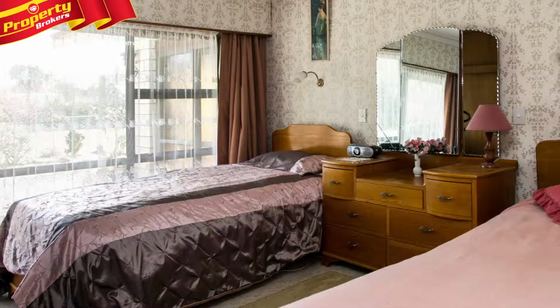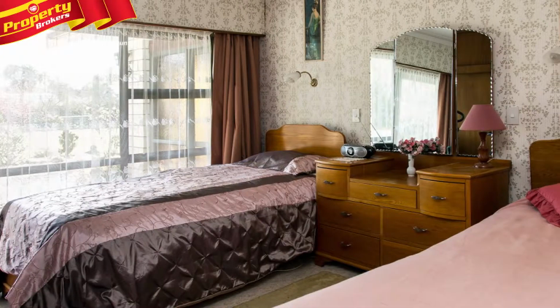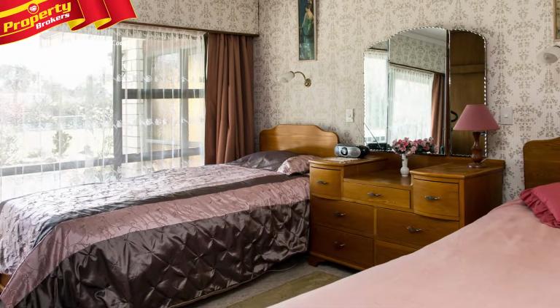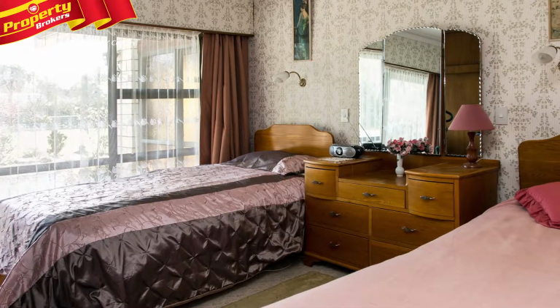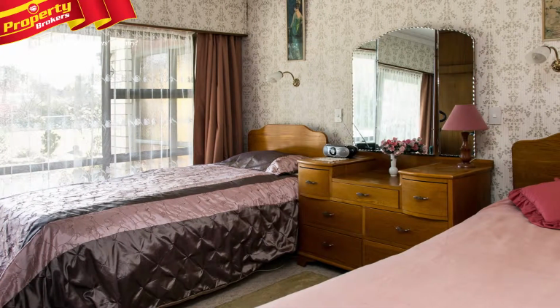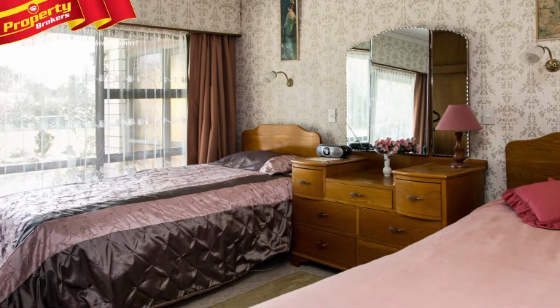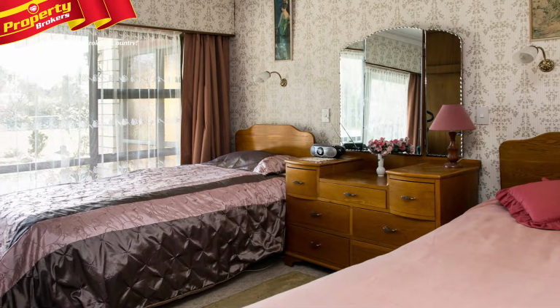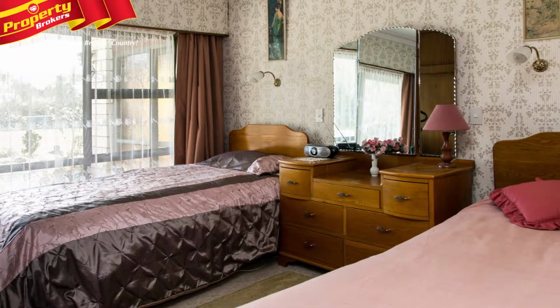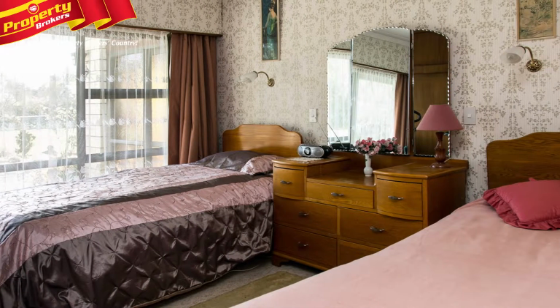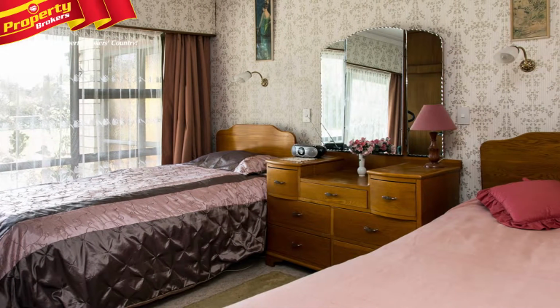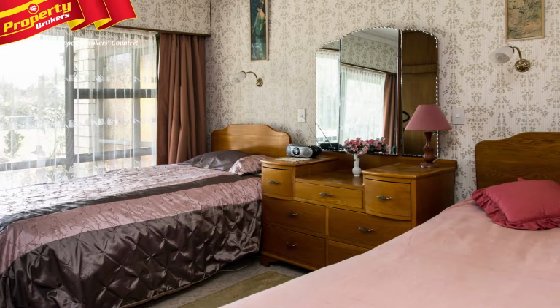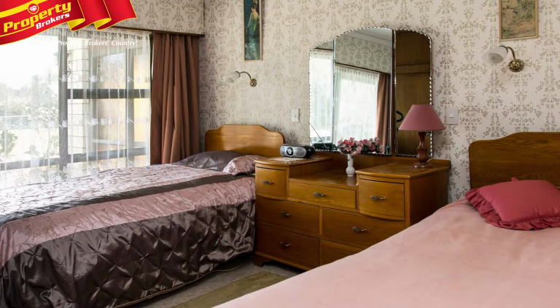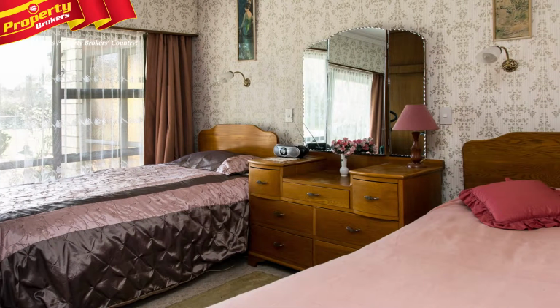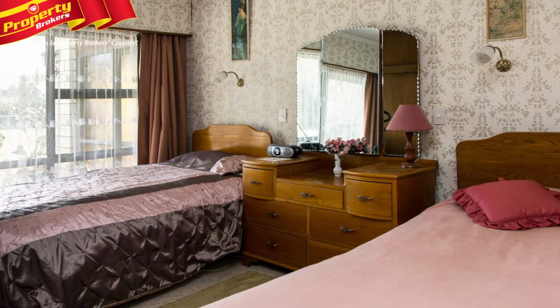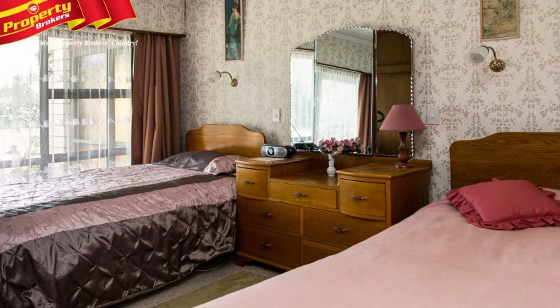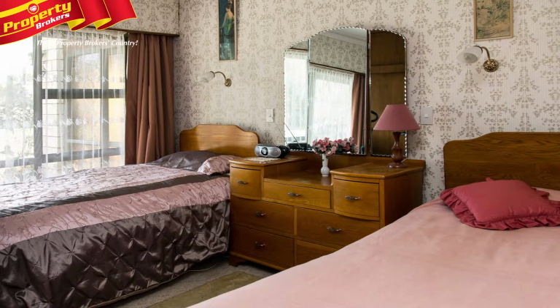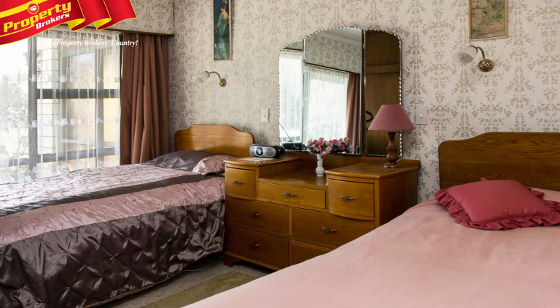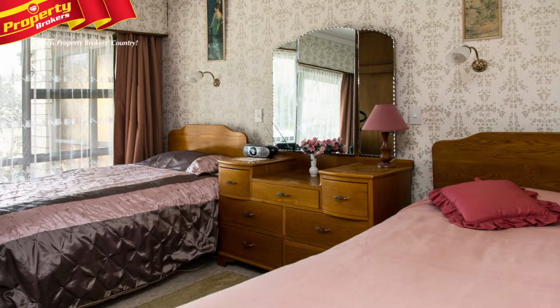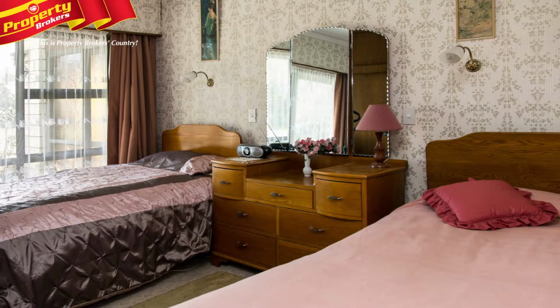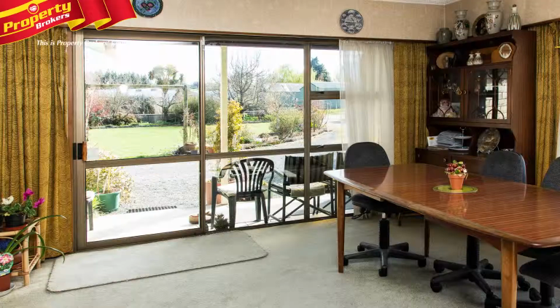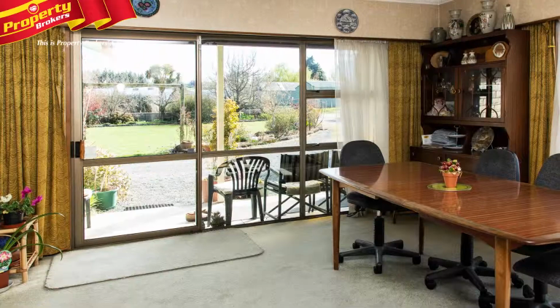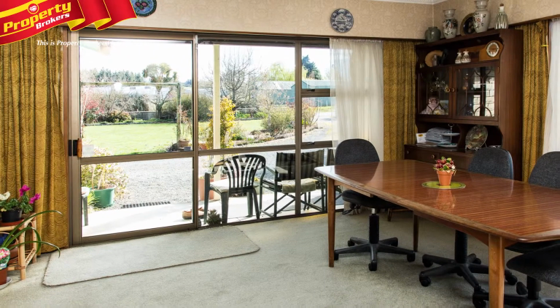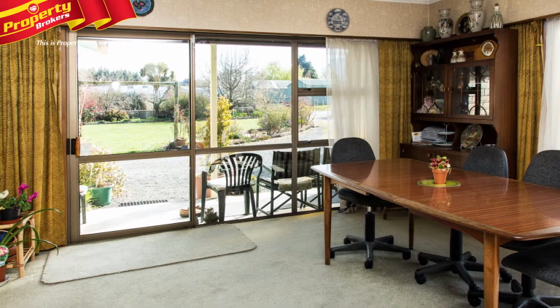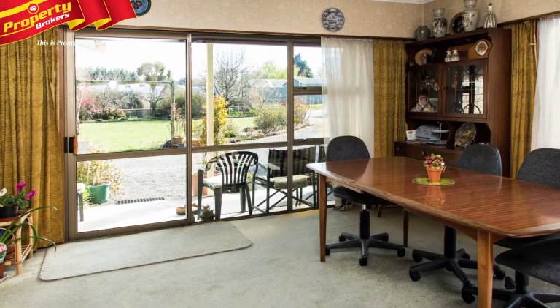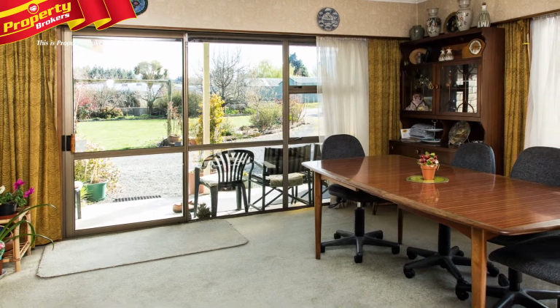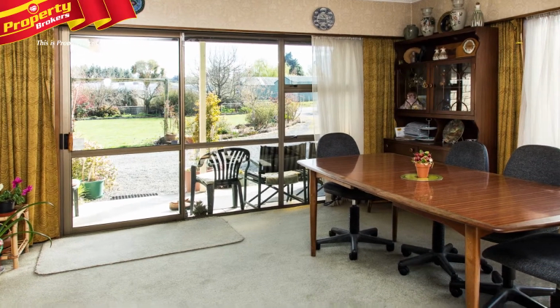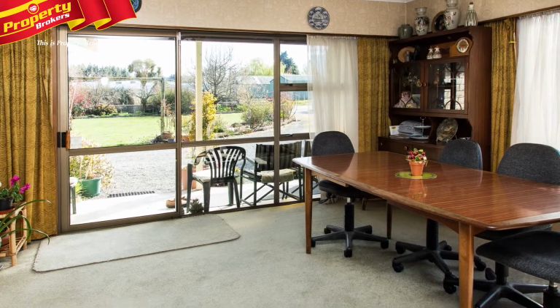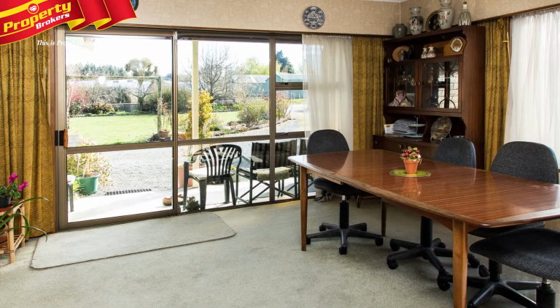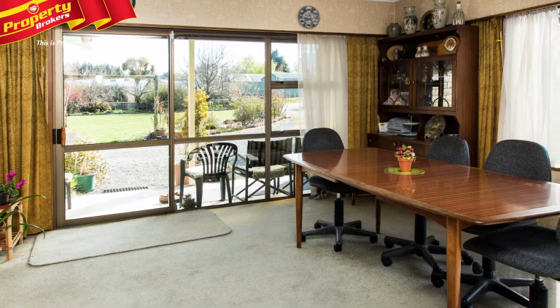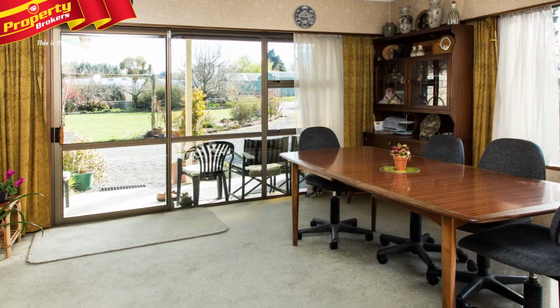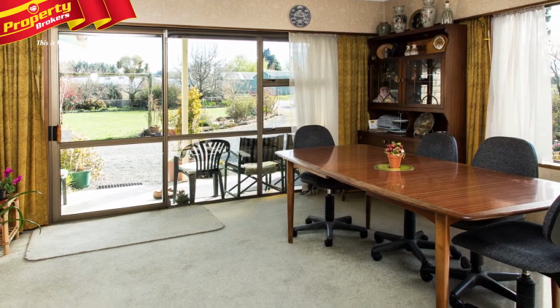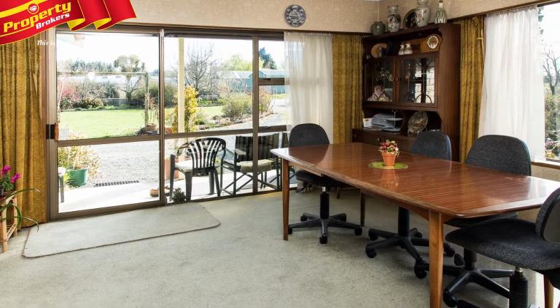Inside are three bedrooms and a large sitting and dining area. Space and comfort are the themes here.